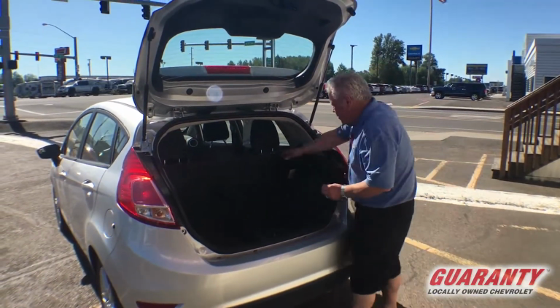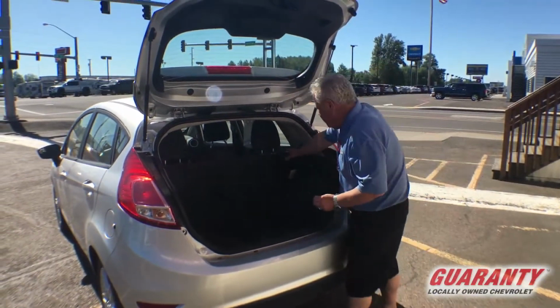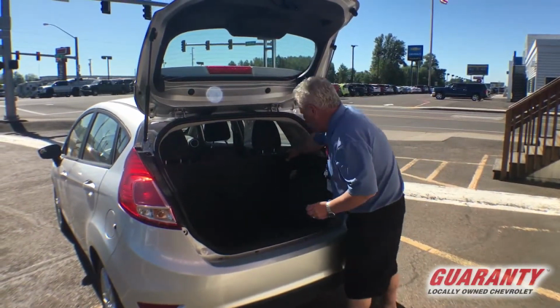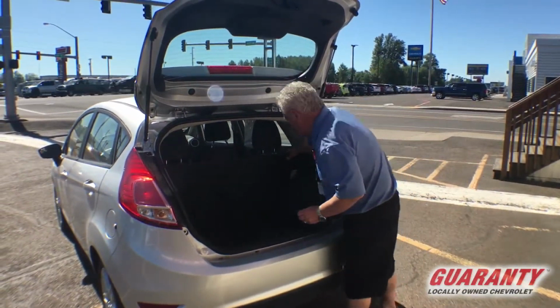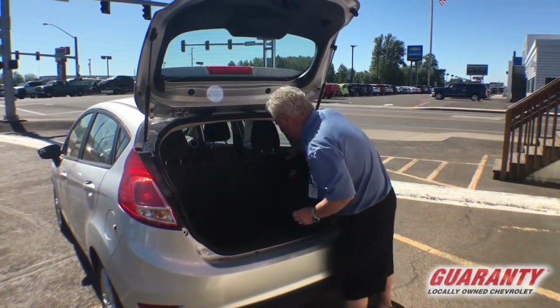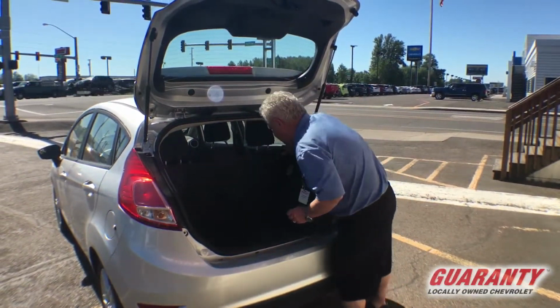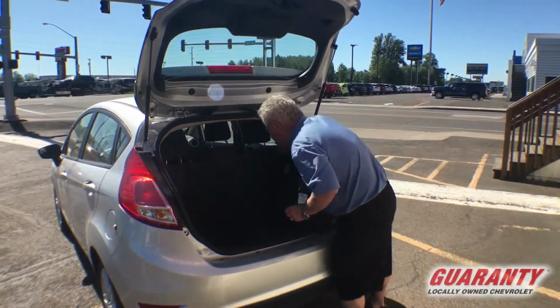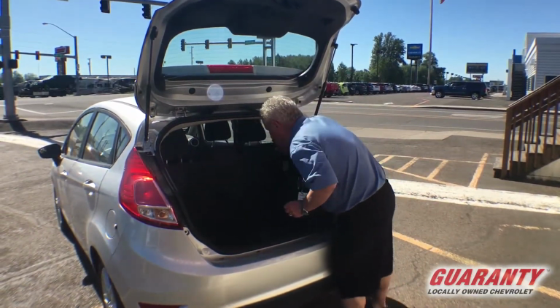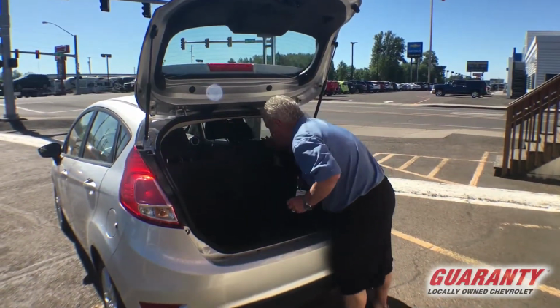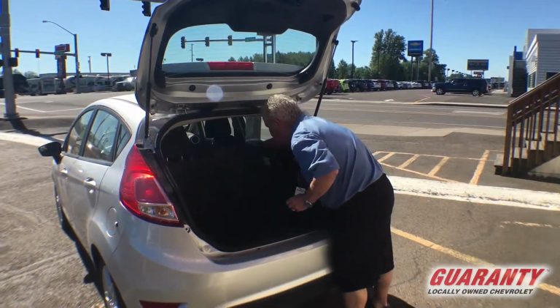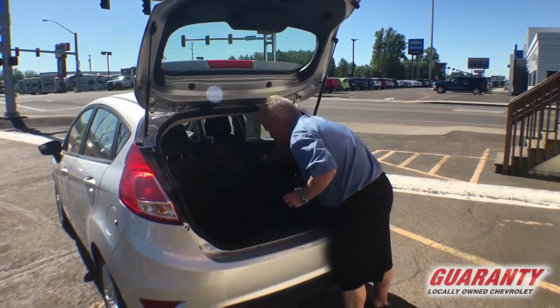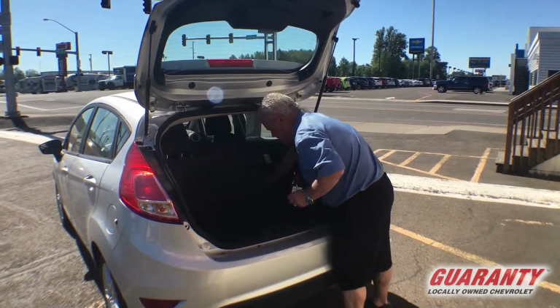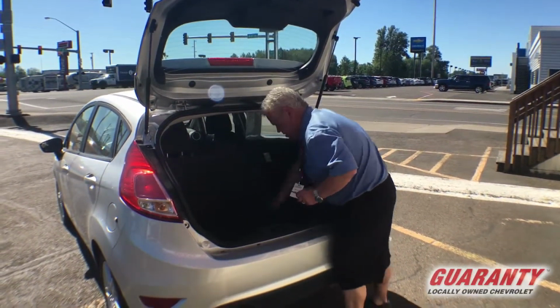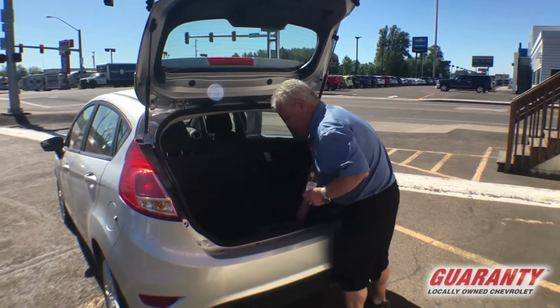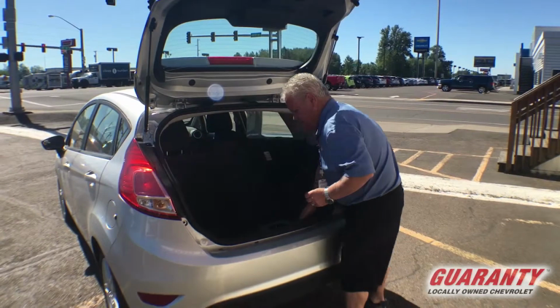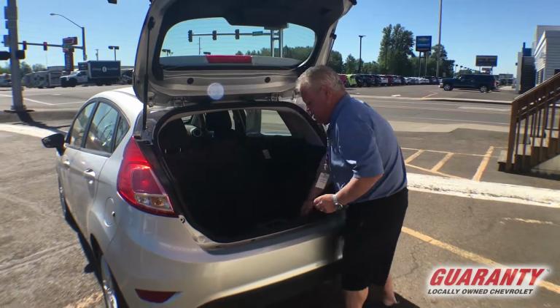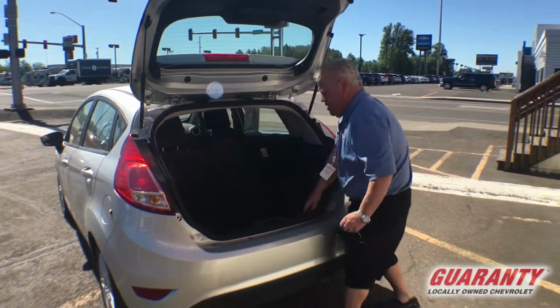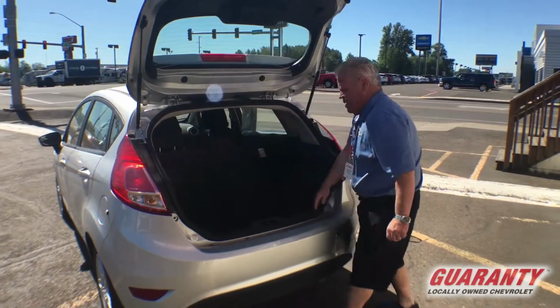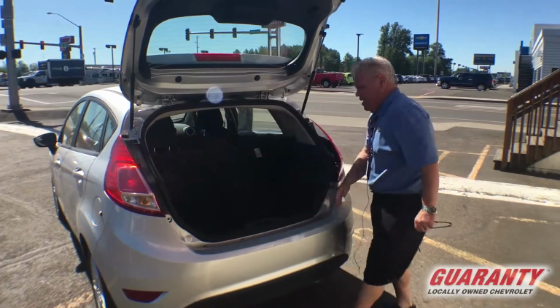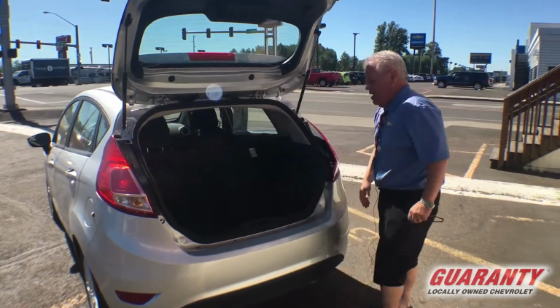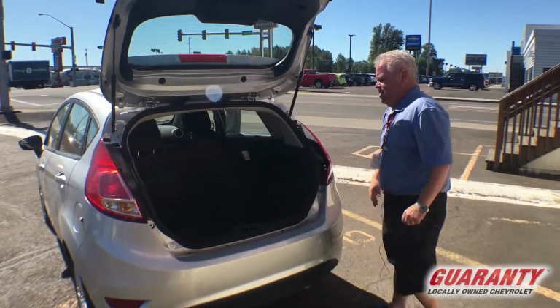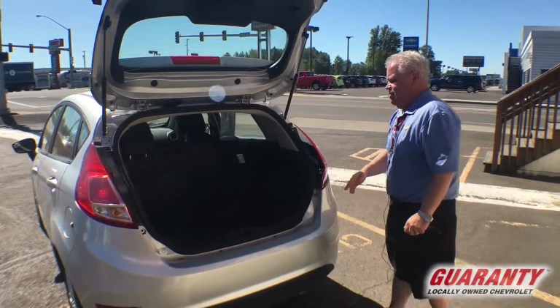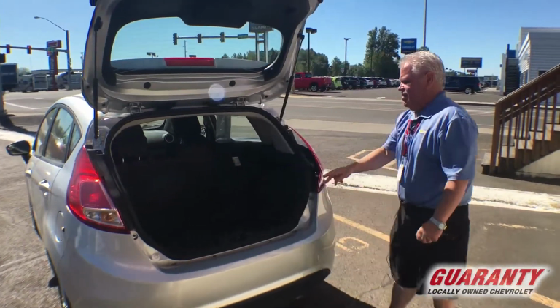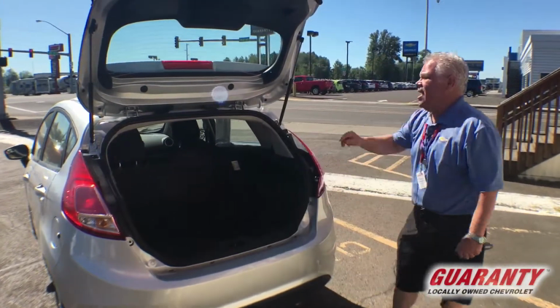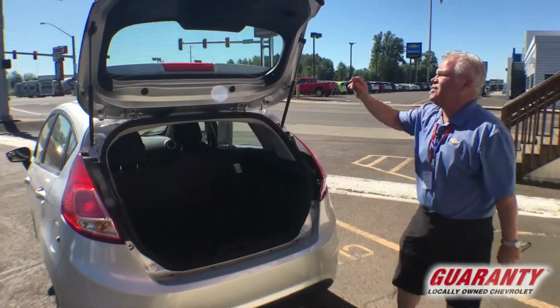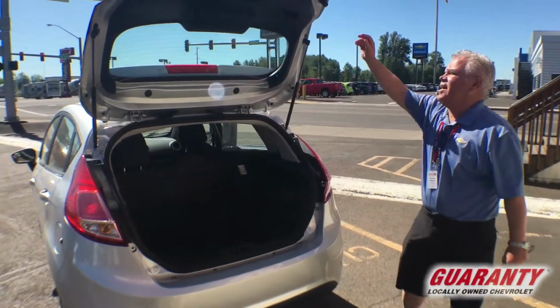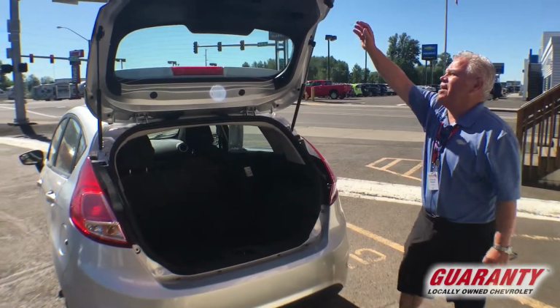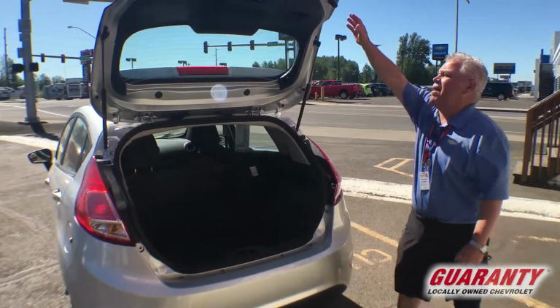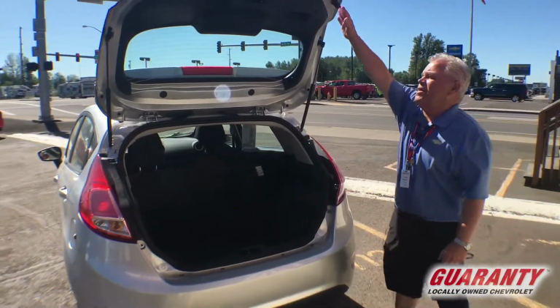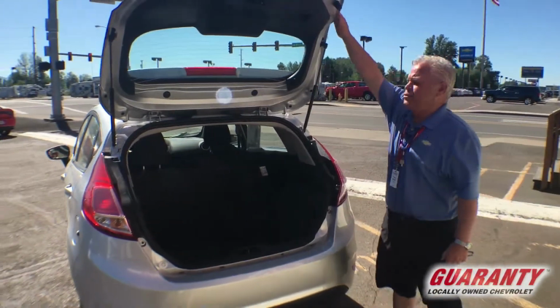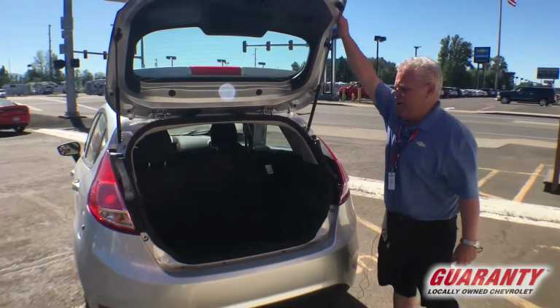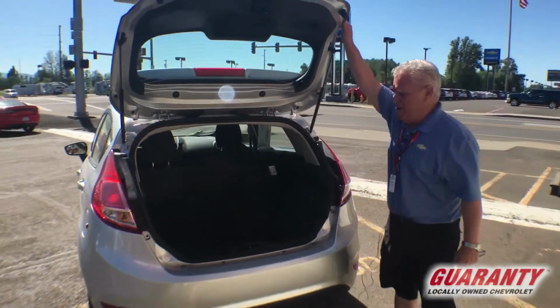The seat folds down like I said, and the spare is stored out of sight, out of mind underneath.